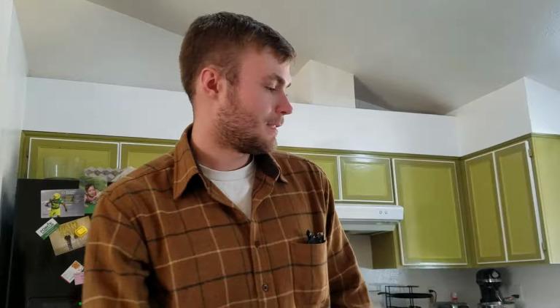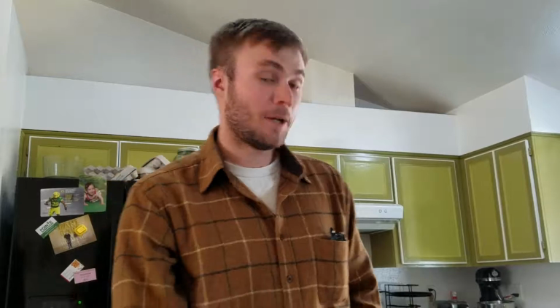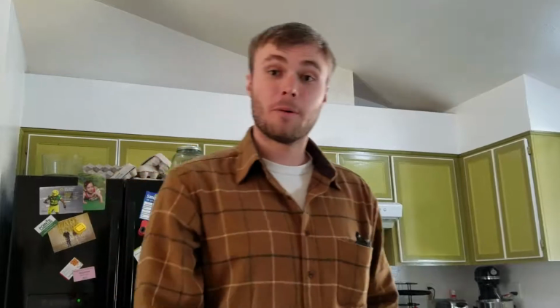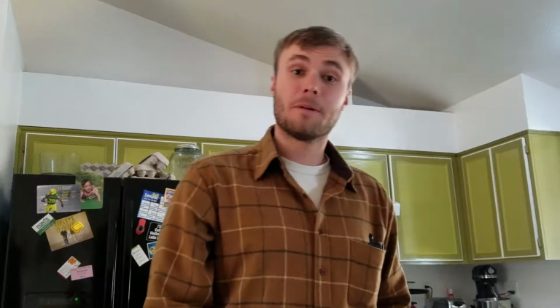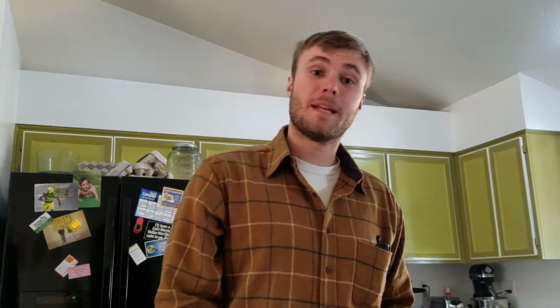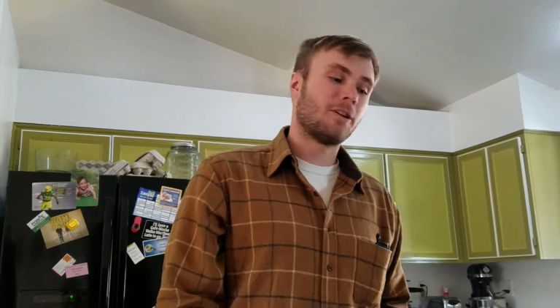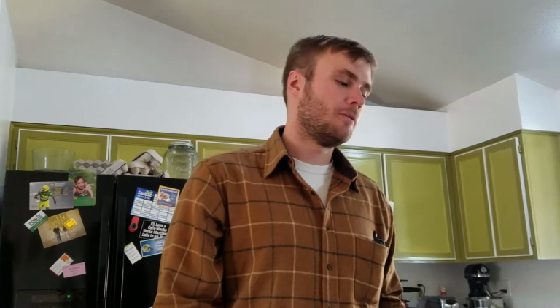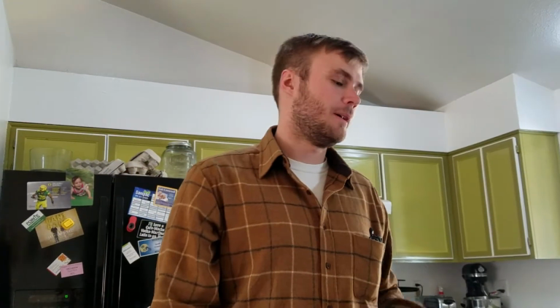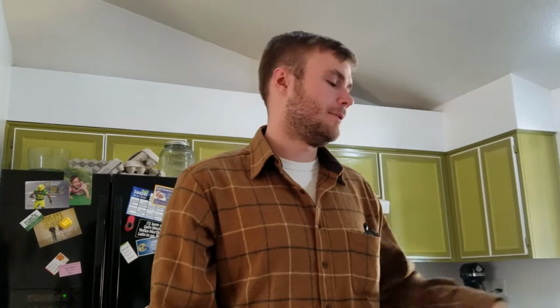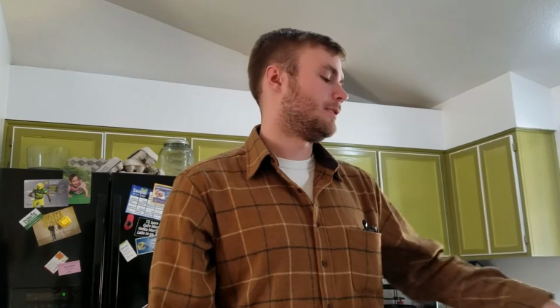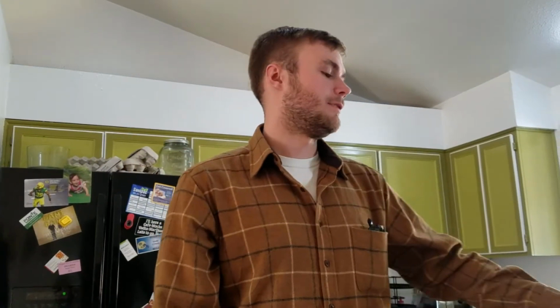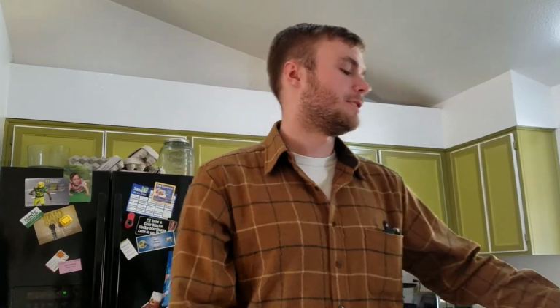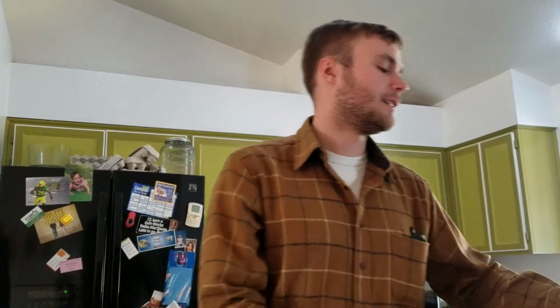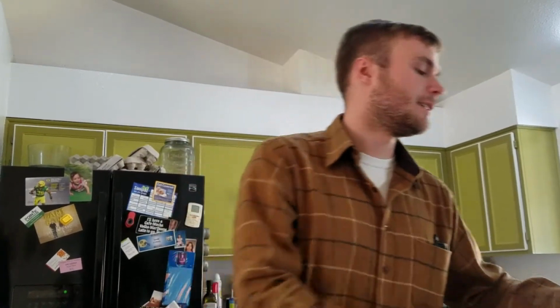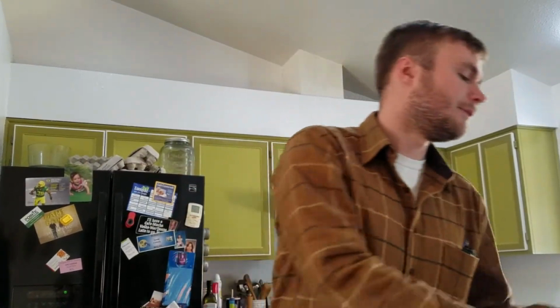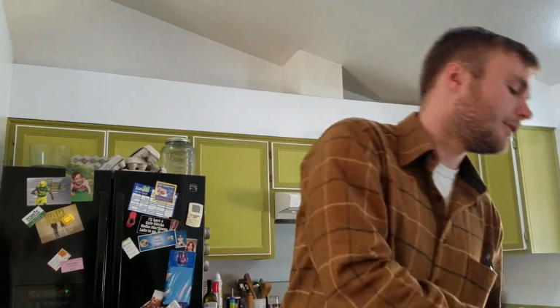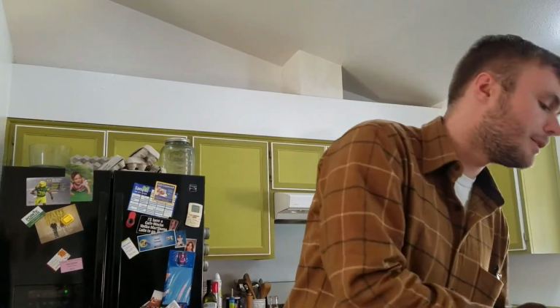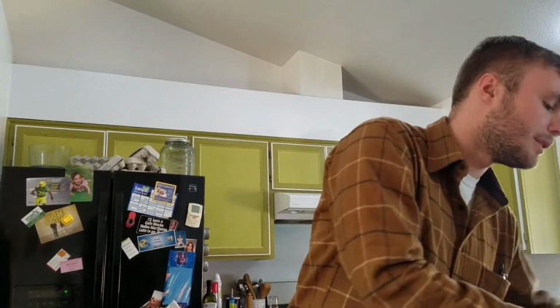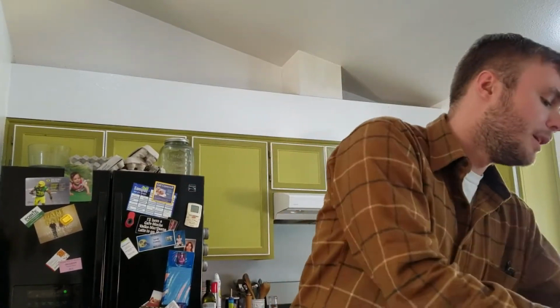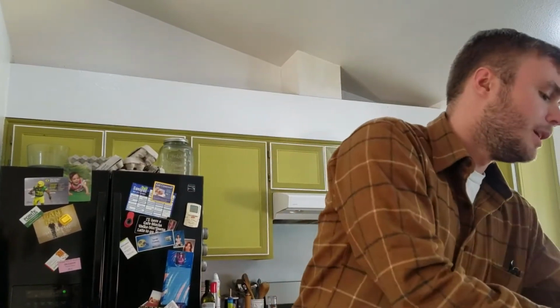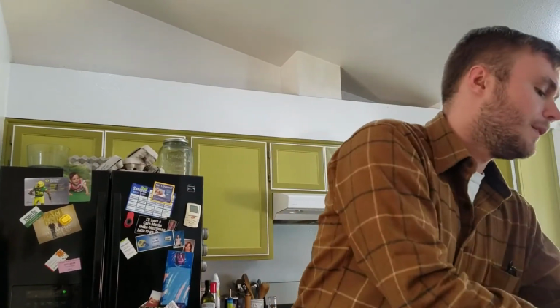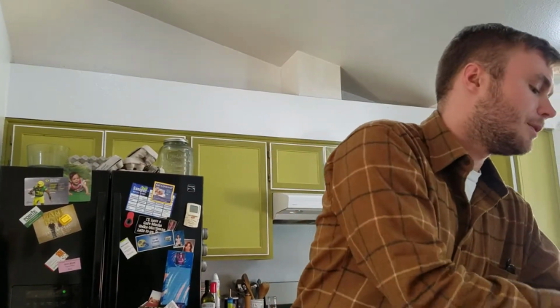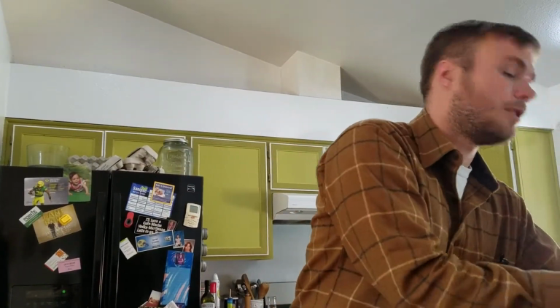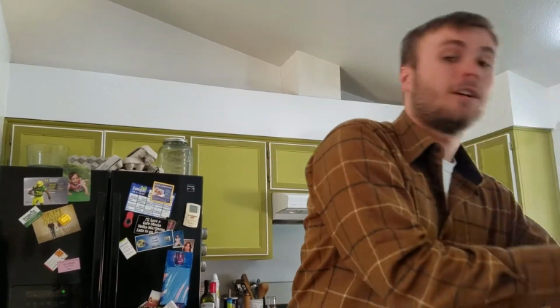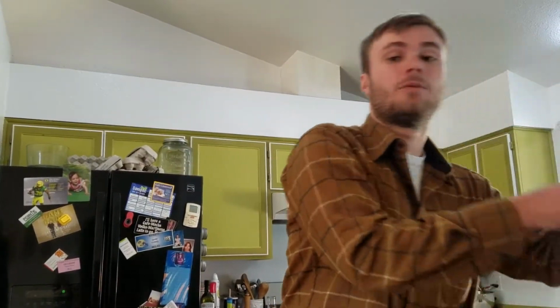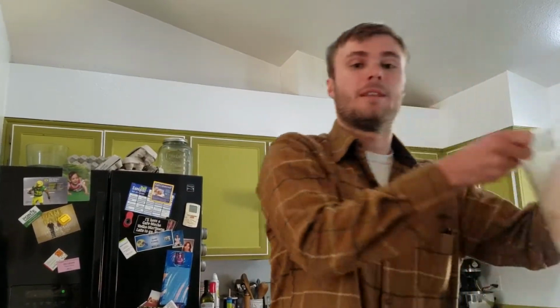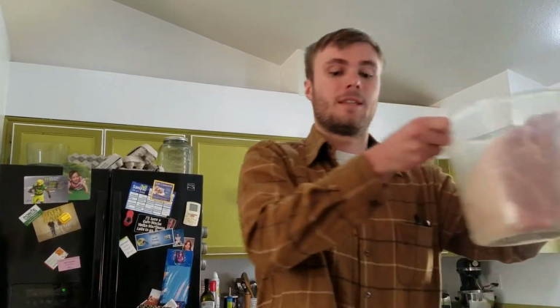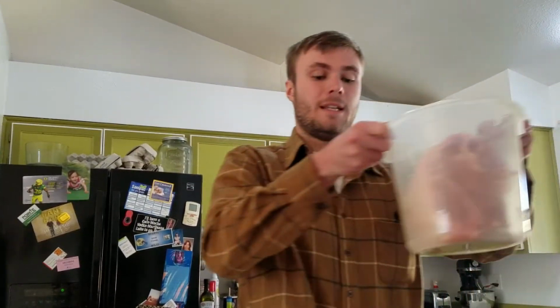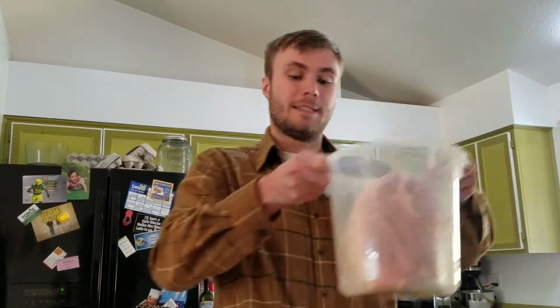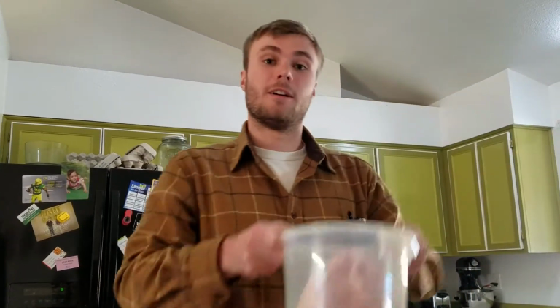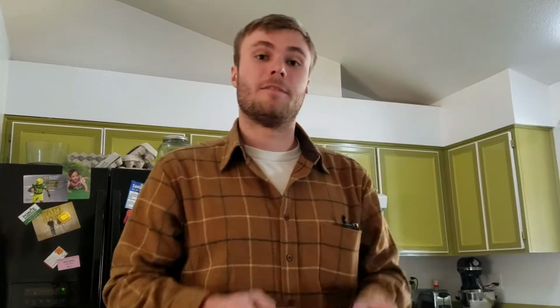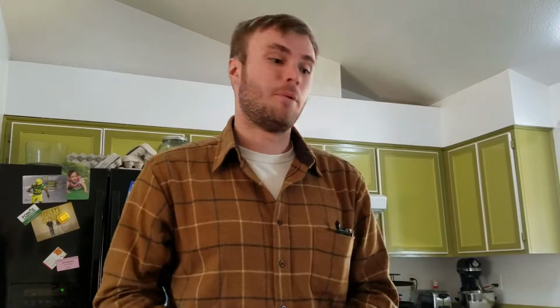Hey, we're making Cubanos. First thing first, you can start off with a nice hunk of pork.